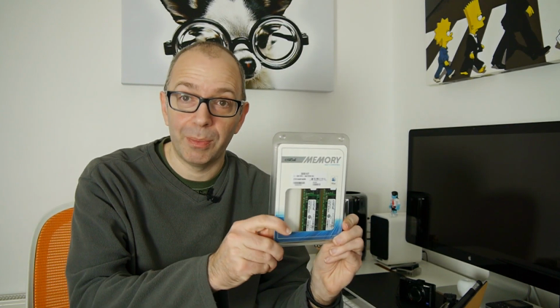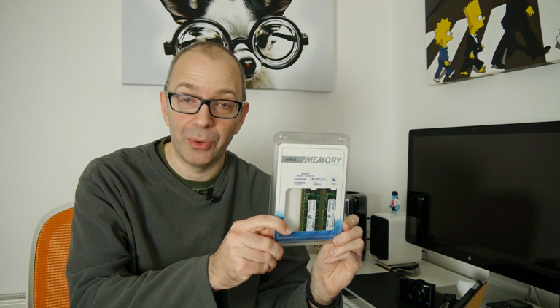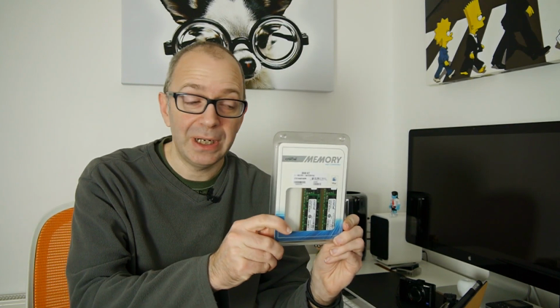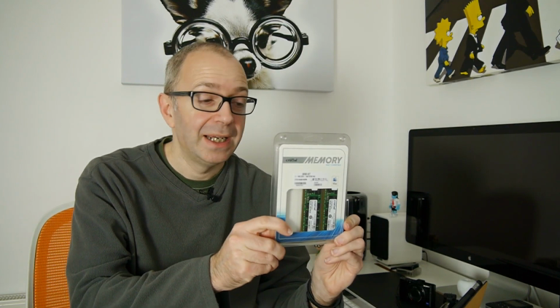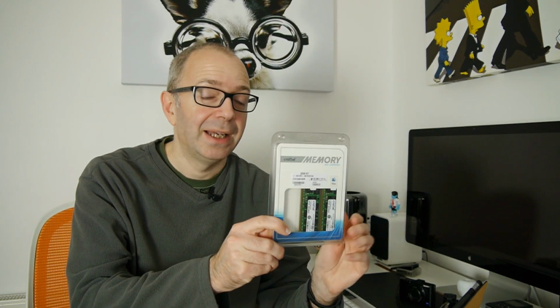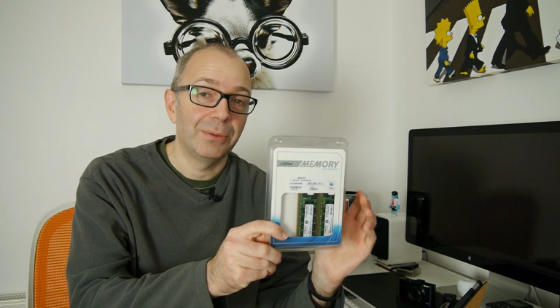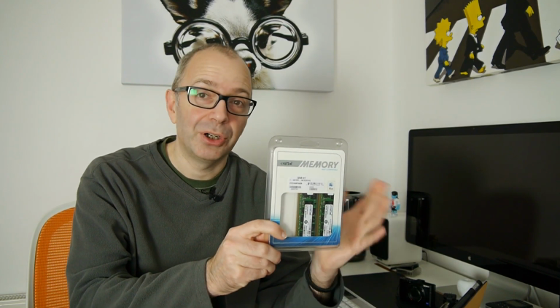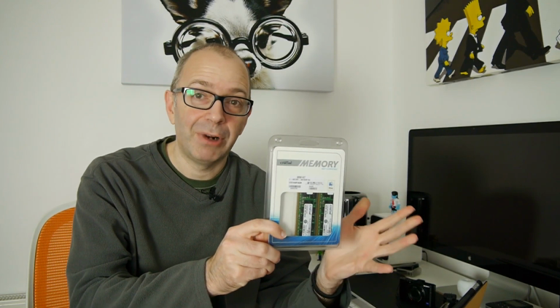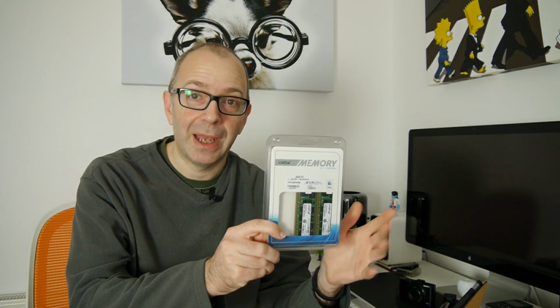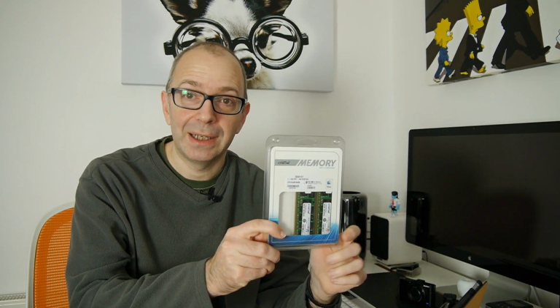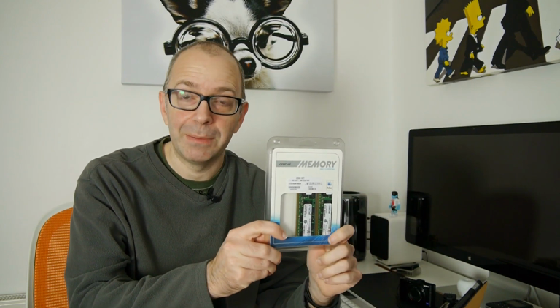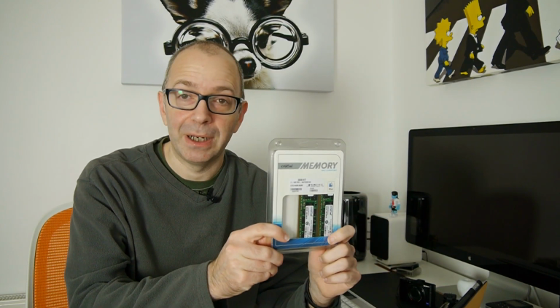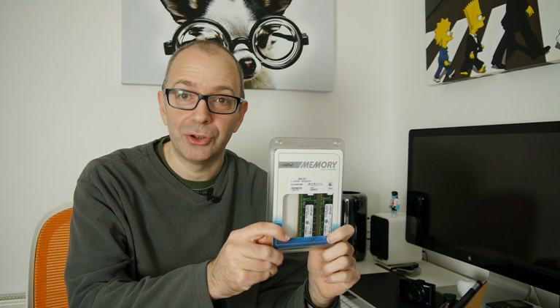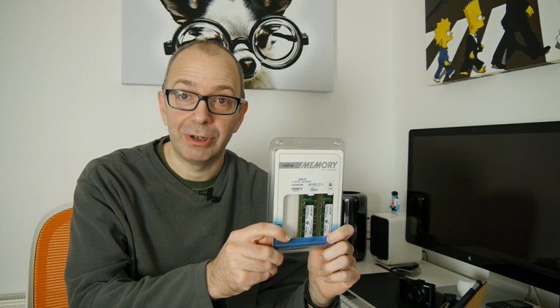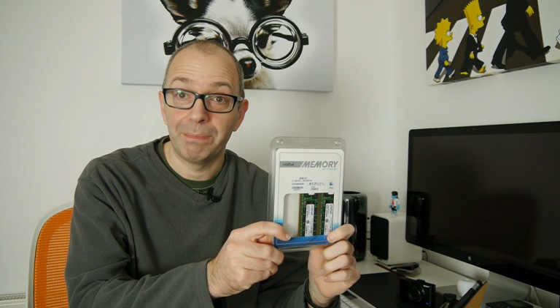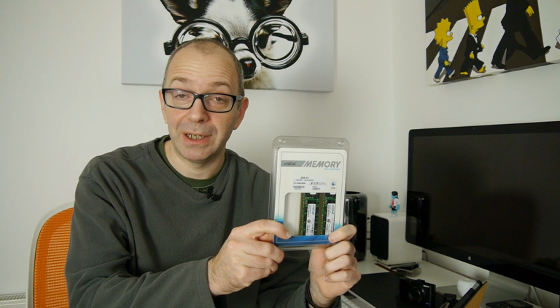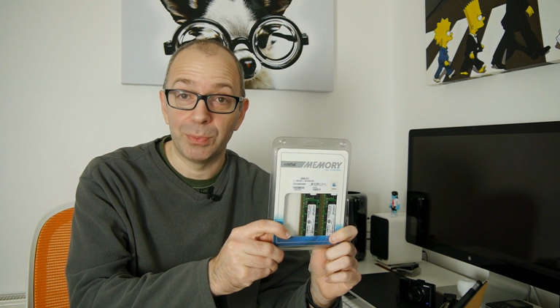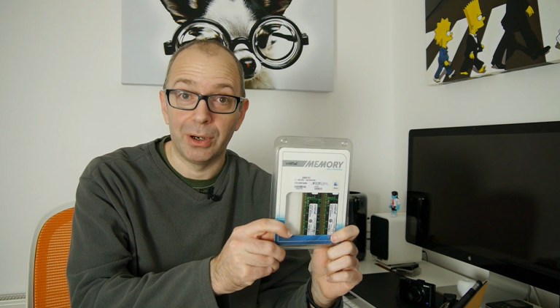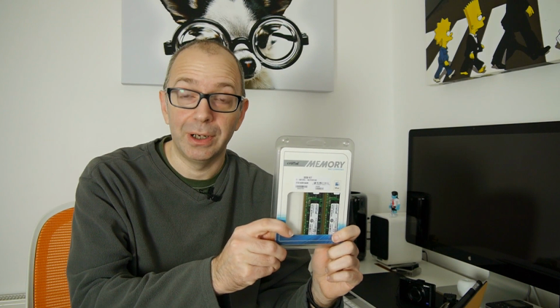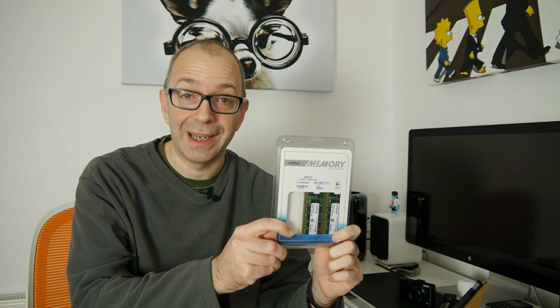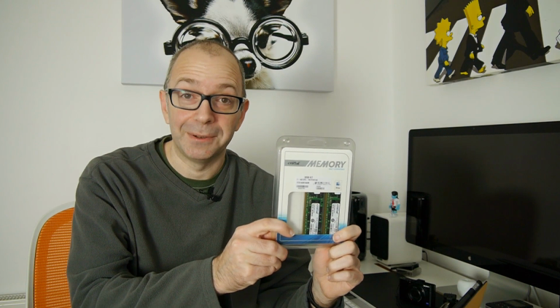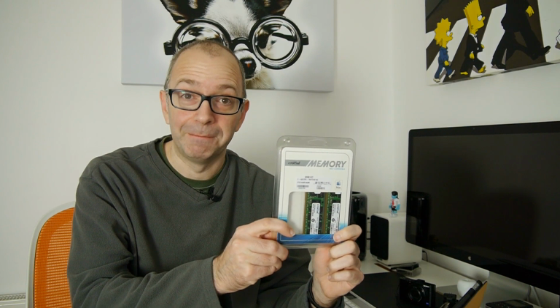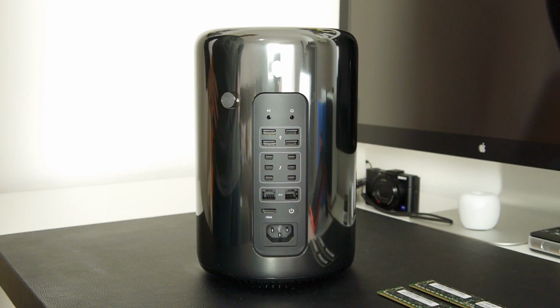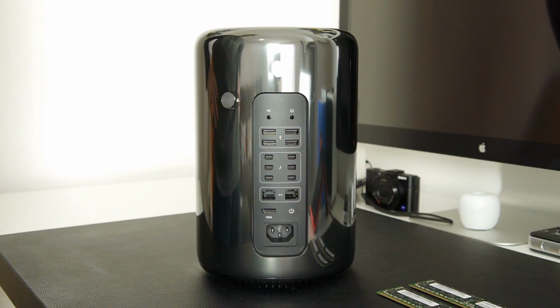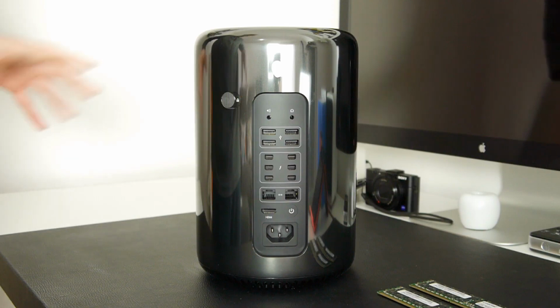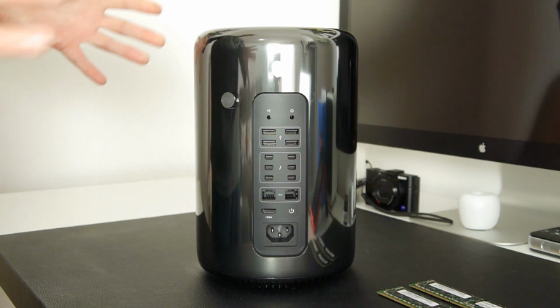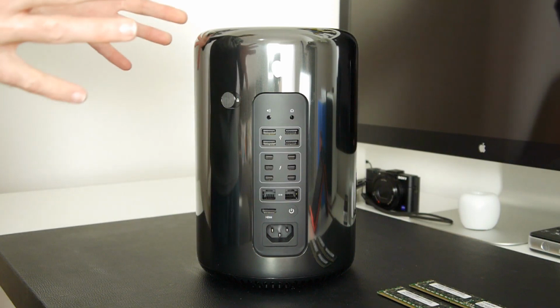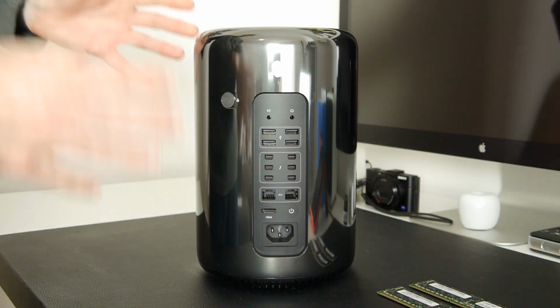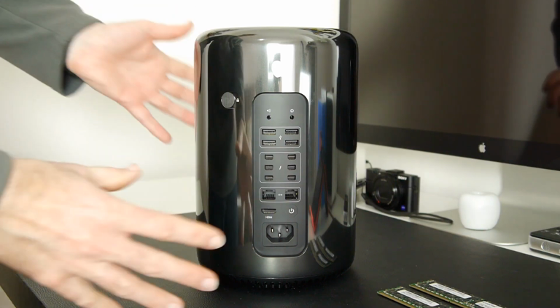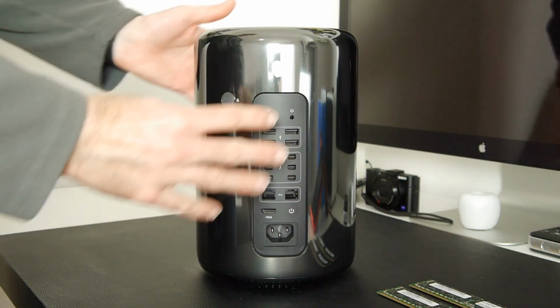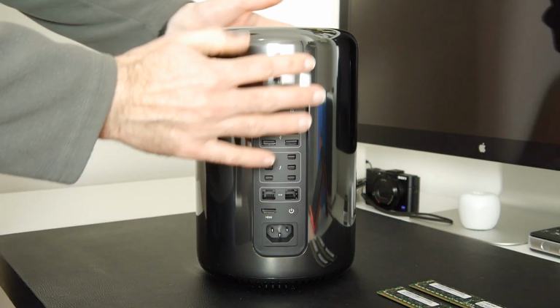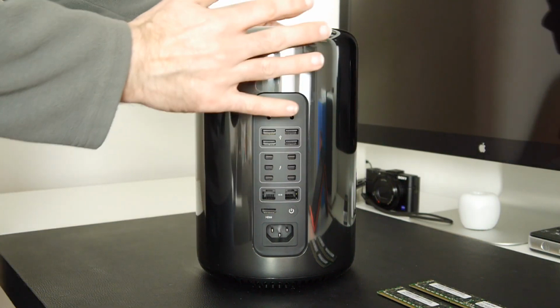In this video I'm going to show you how to install the memory and then run that Geekbench 3 benchmark again. At the moment you're seeing the rear panel of the Mac Pro.